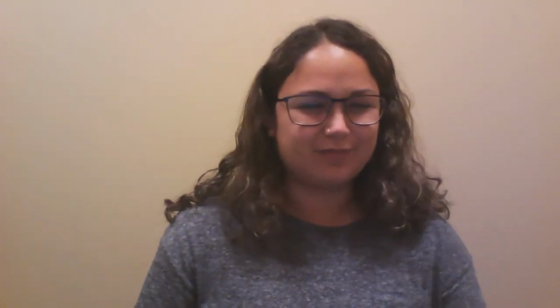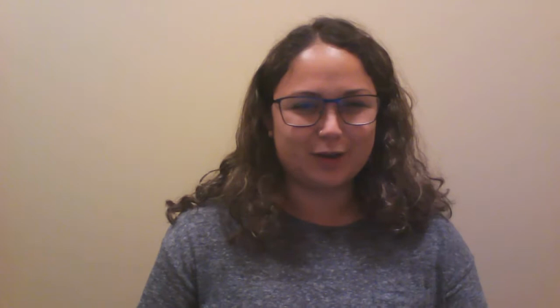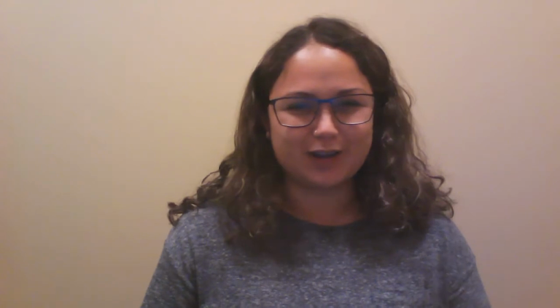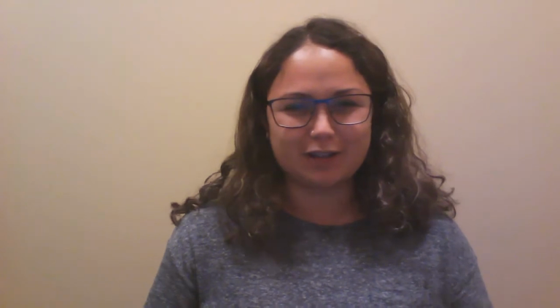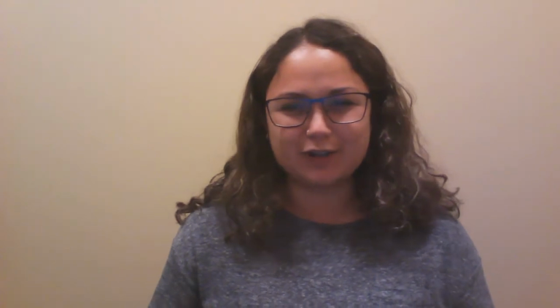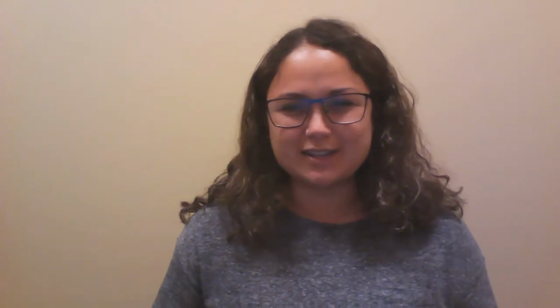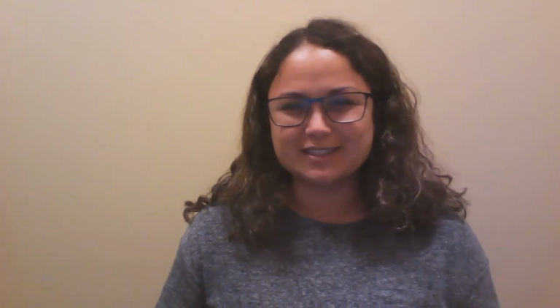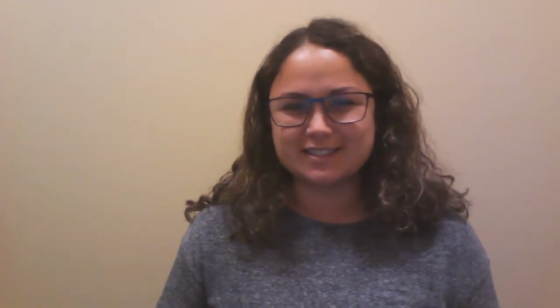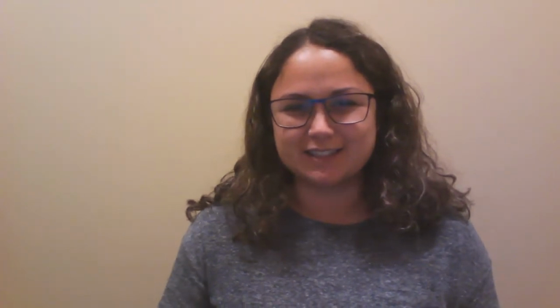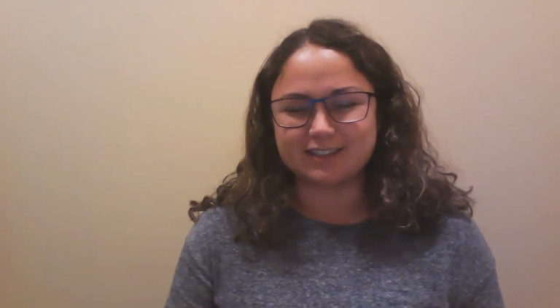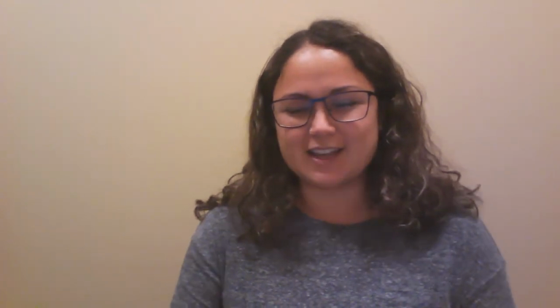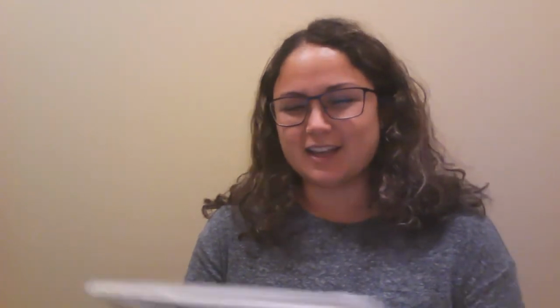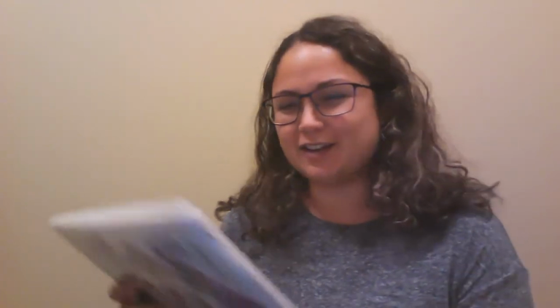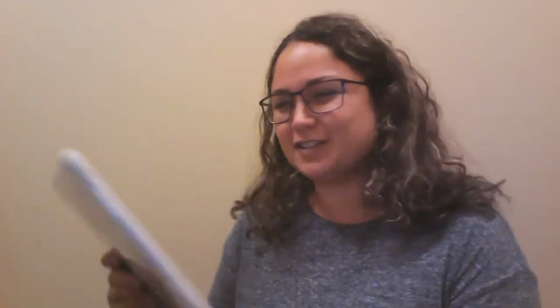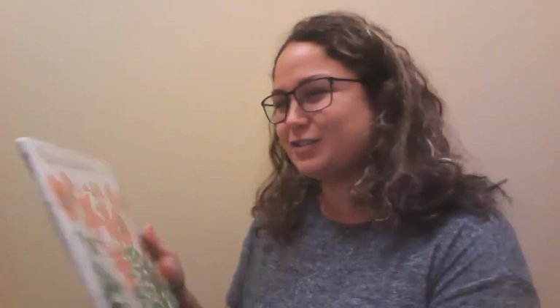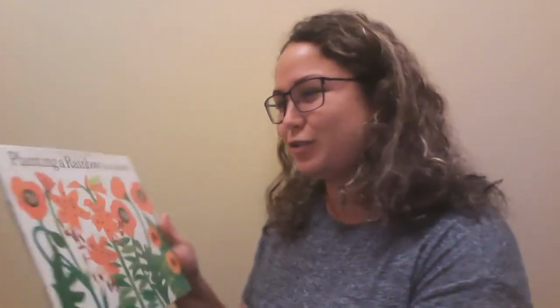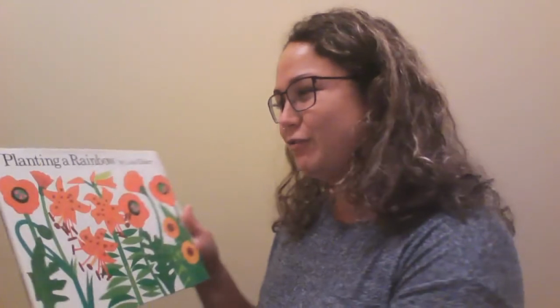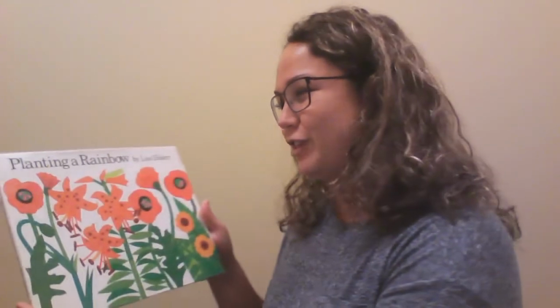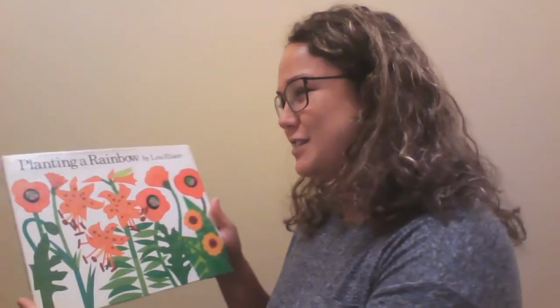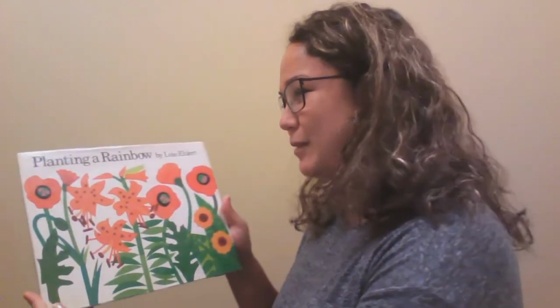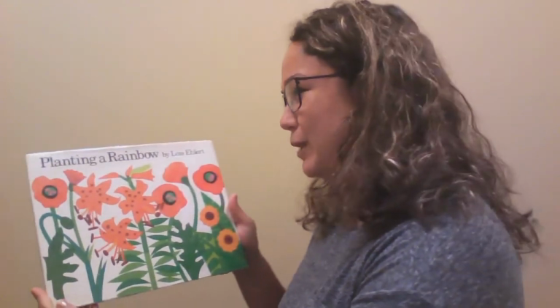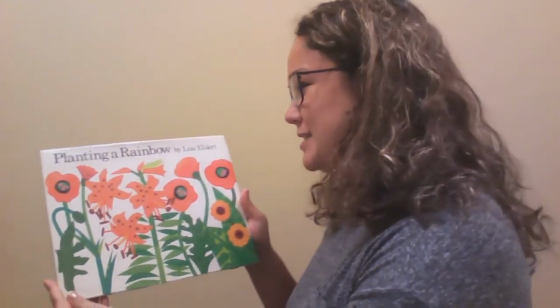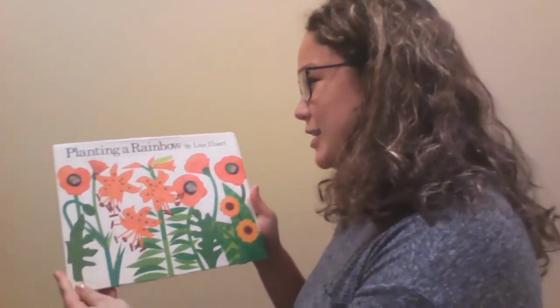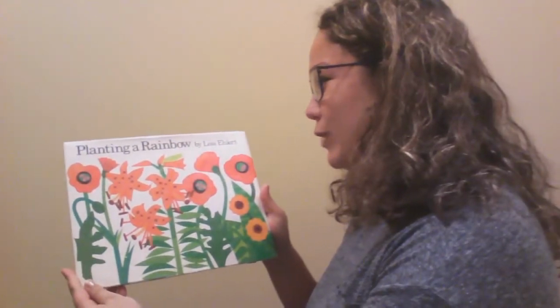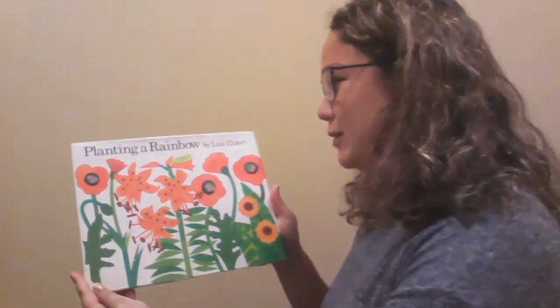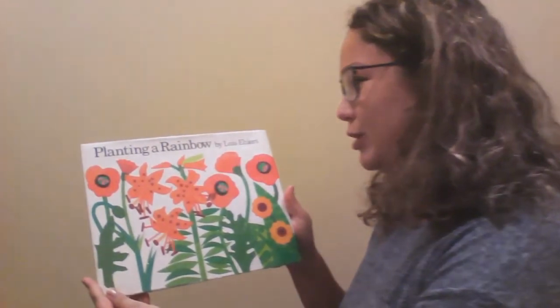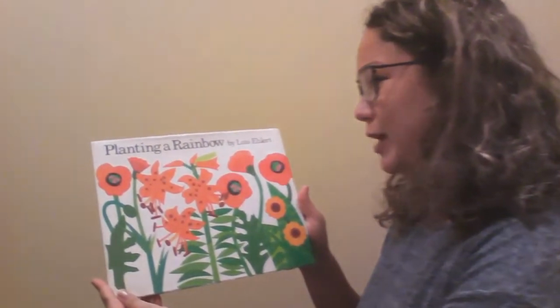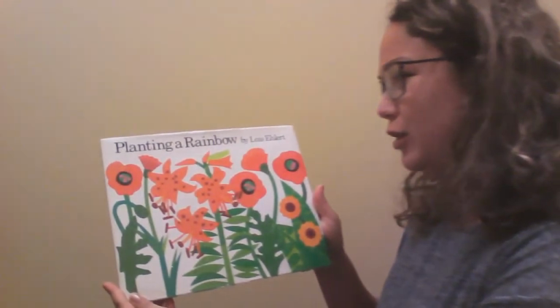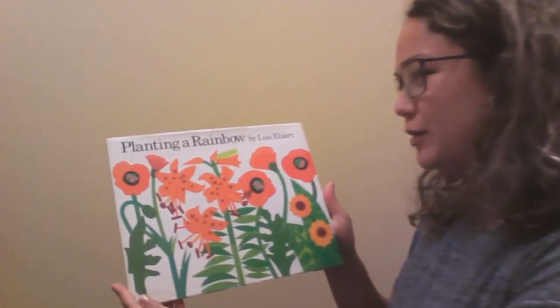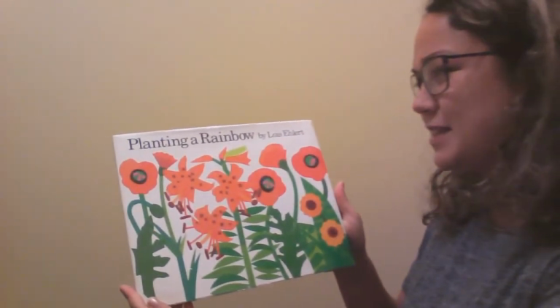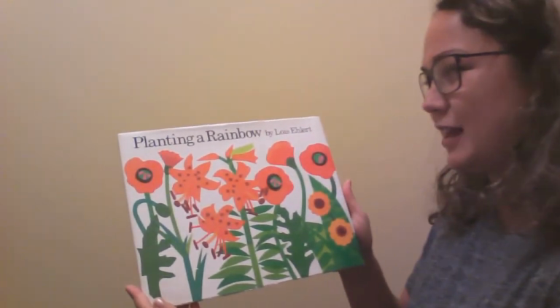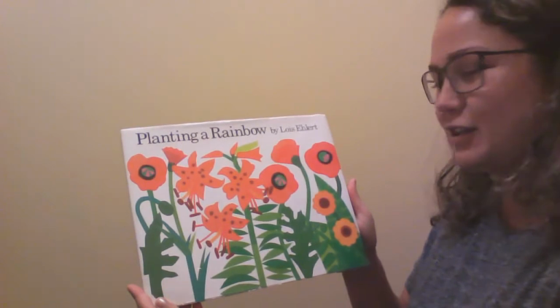Okay, now that we're nice and still, here's our story for the day: Planting a Rainbow by Lois Ehlert.